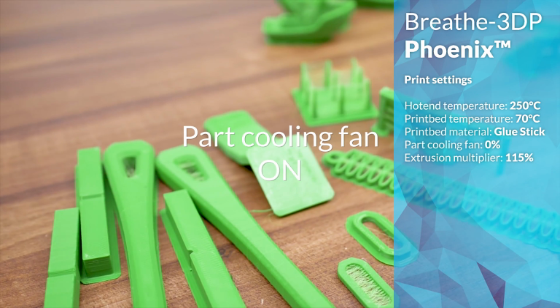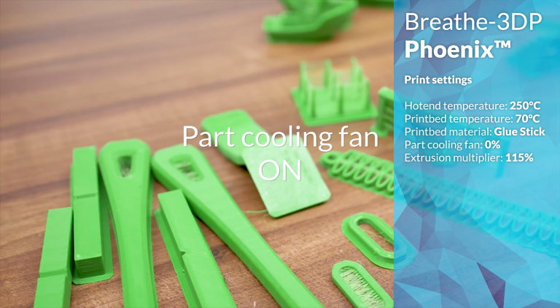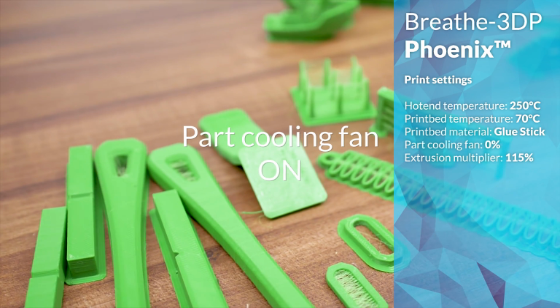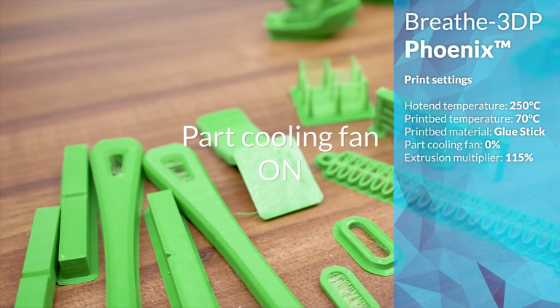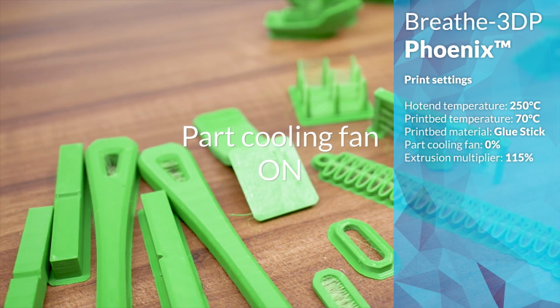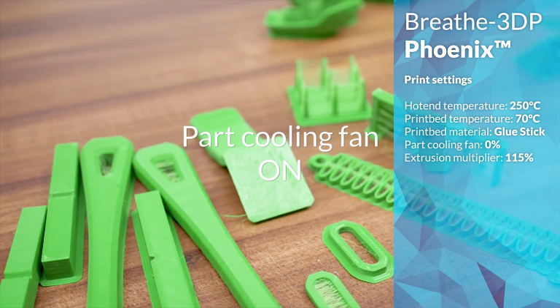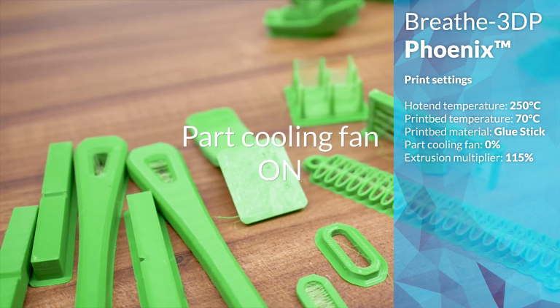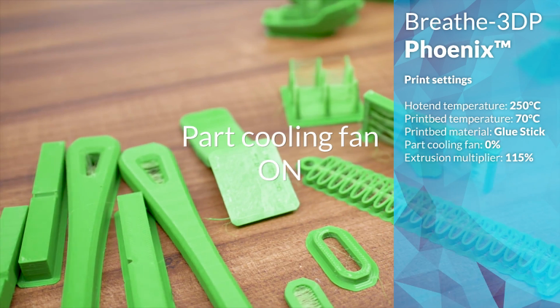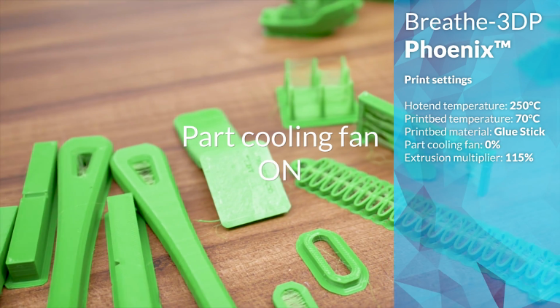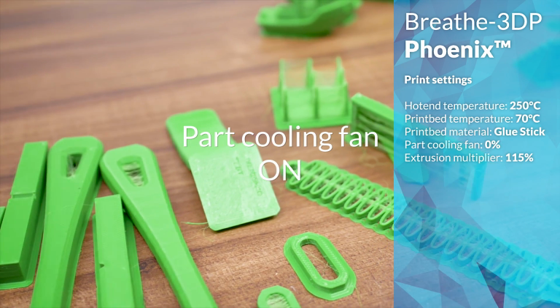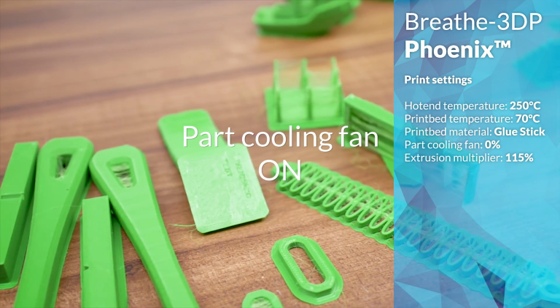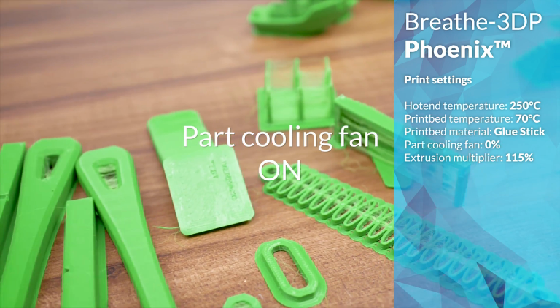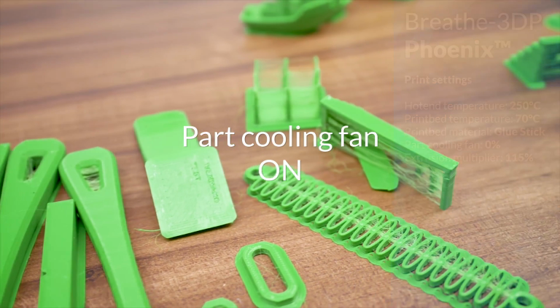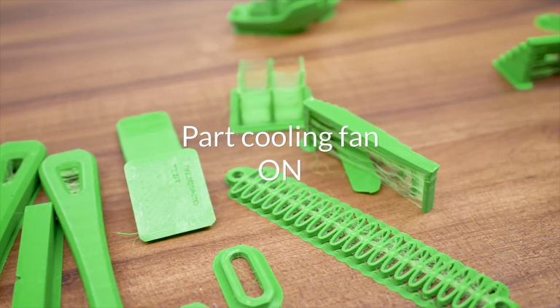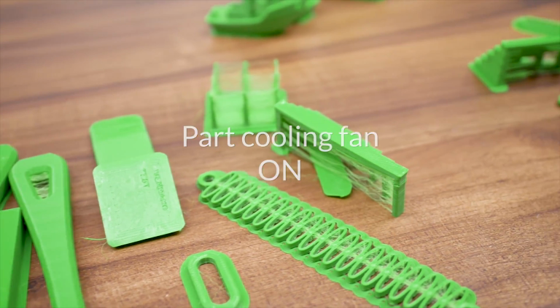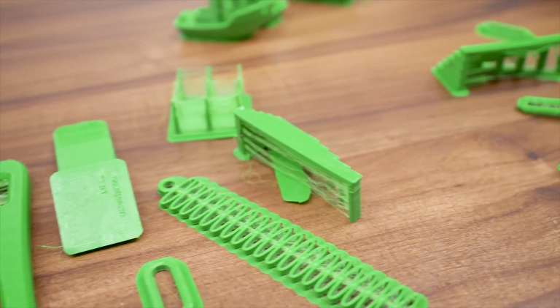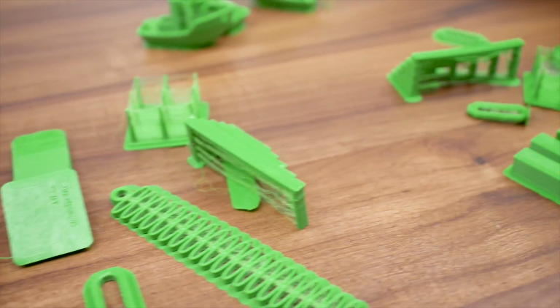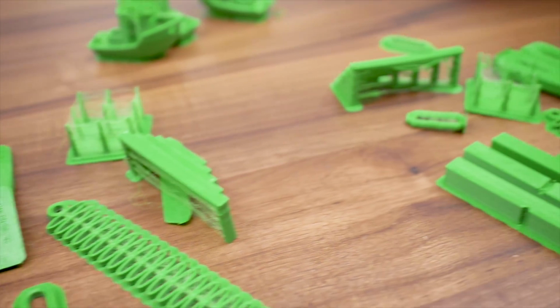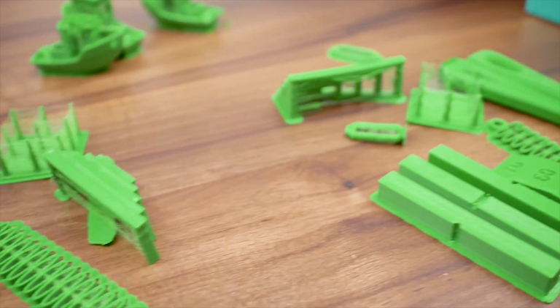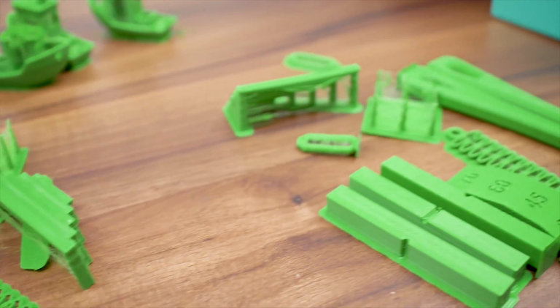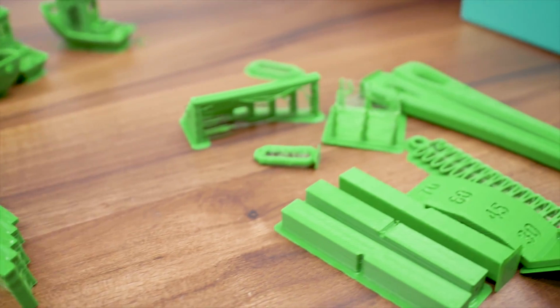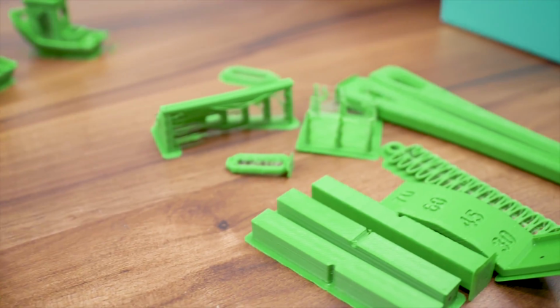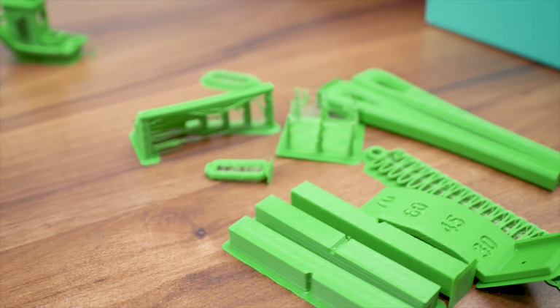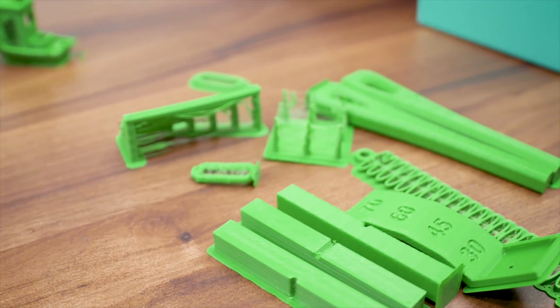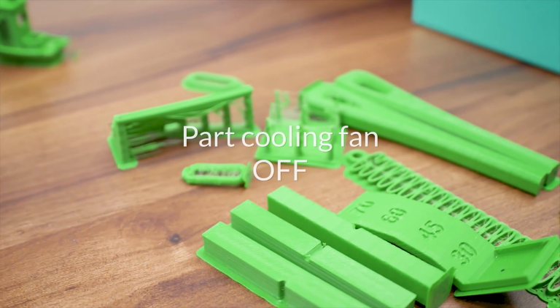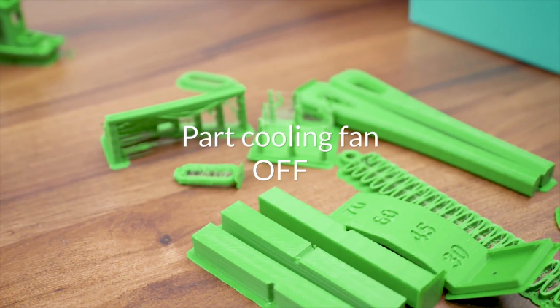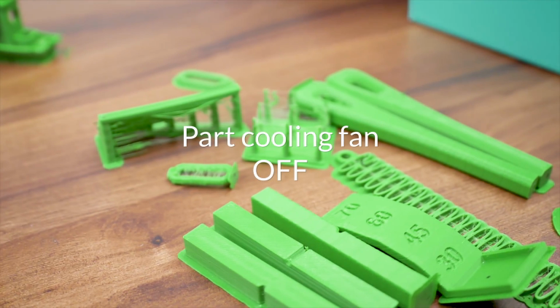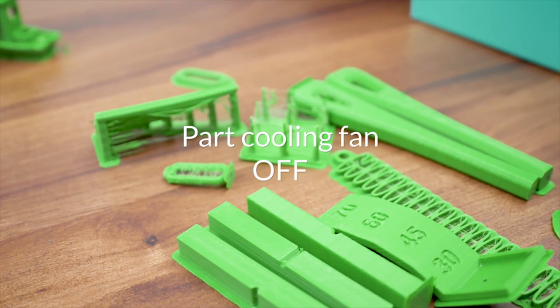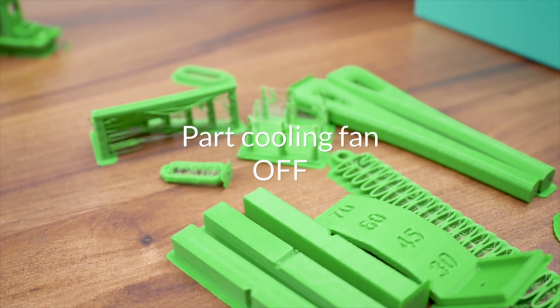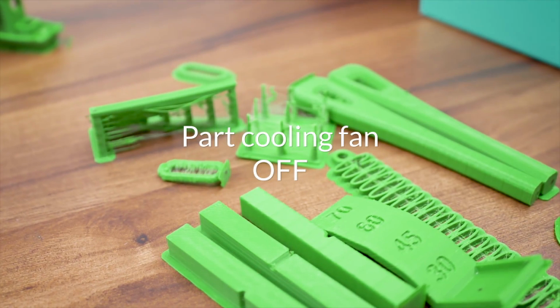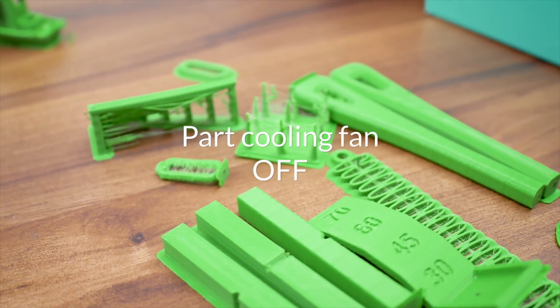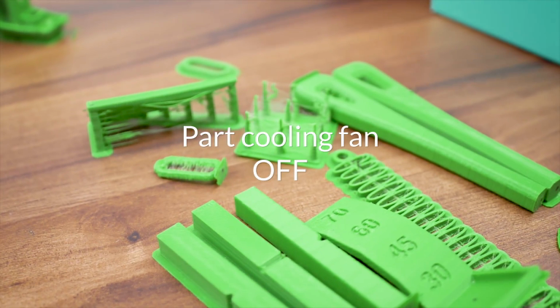Interestingly, there's almost a minty smell to it while printing, which I've noticed on some other nylon filaments too.